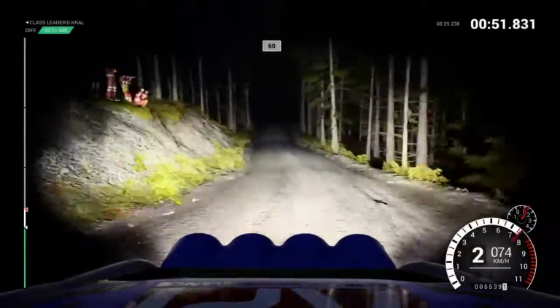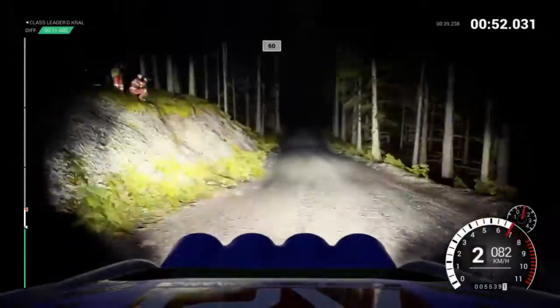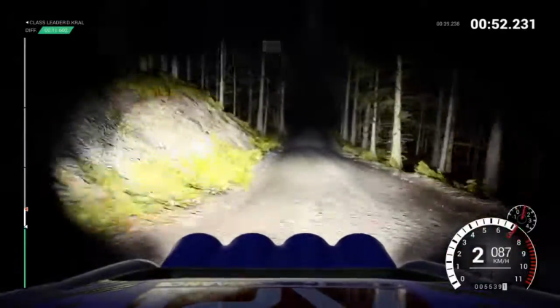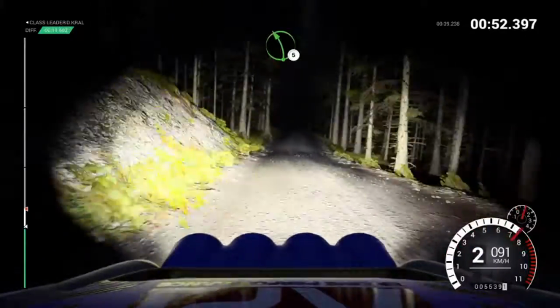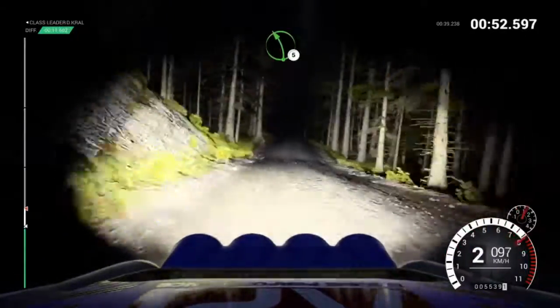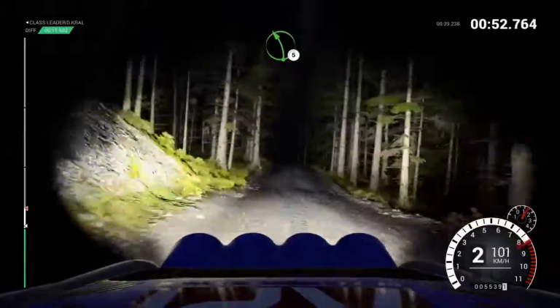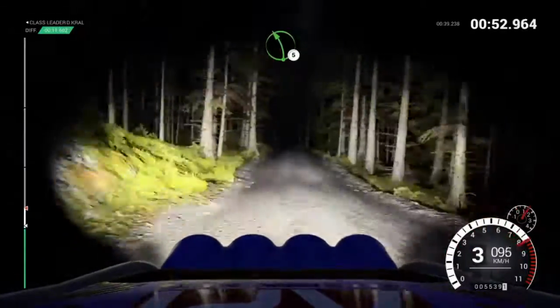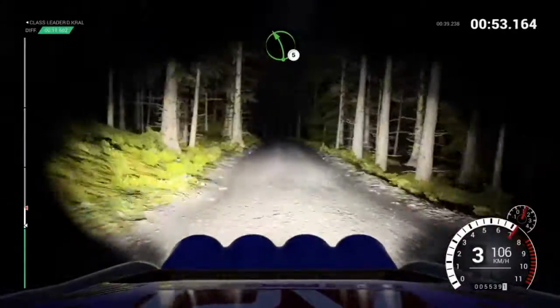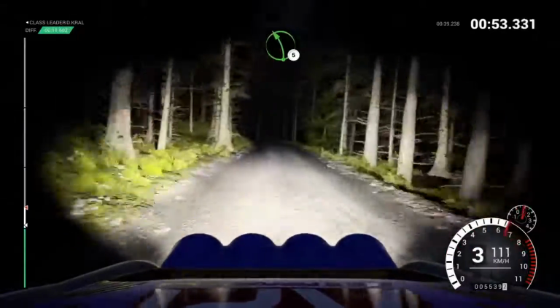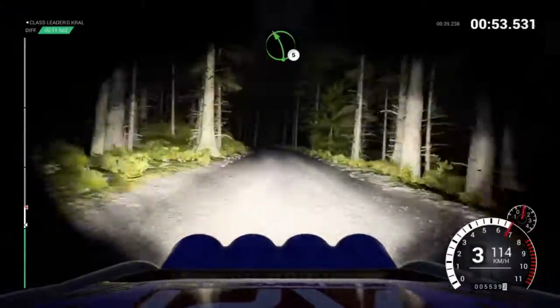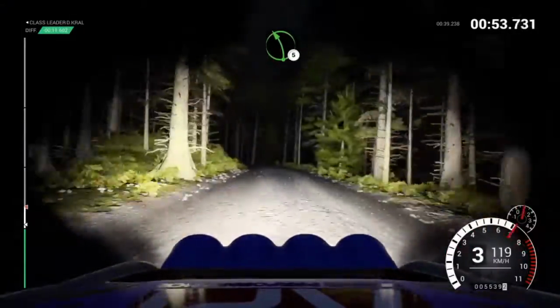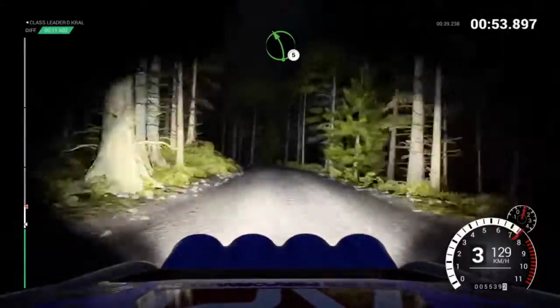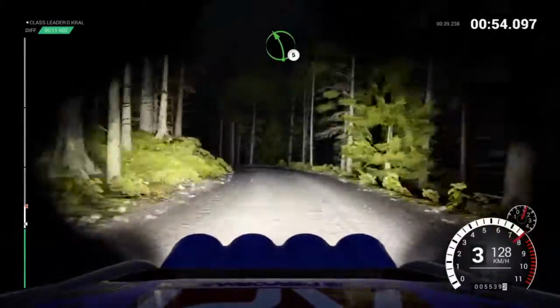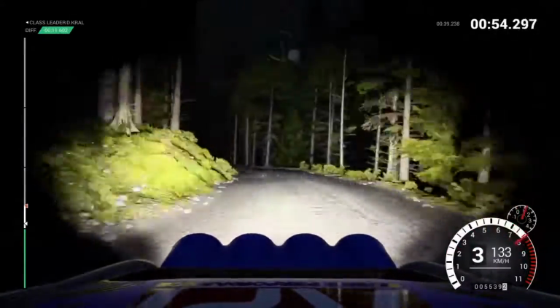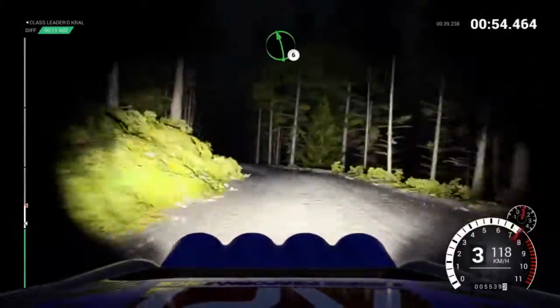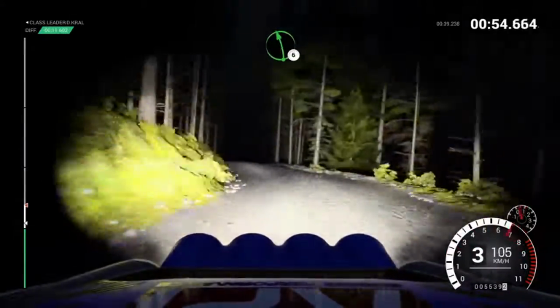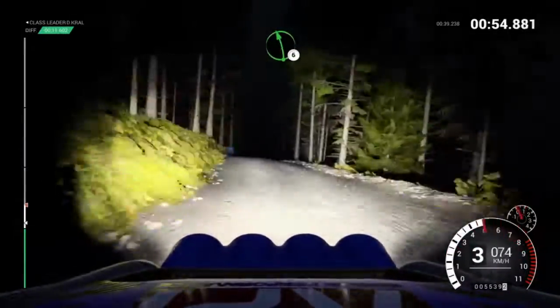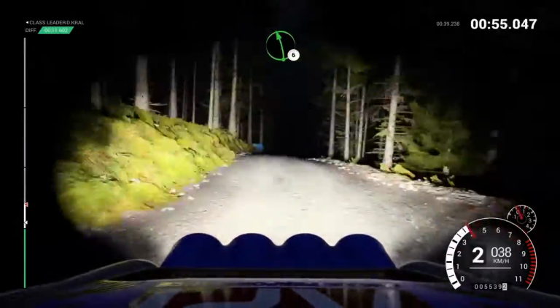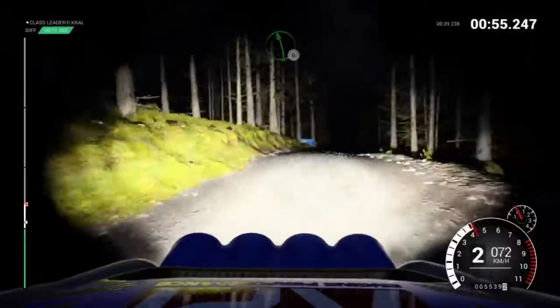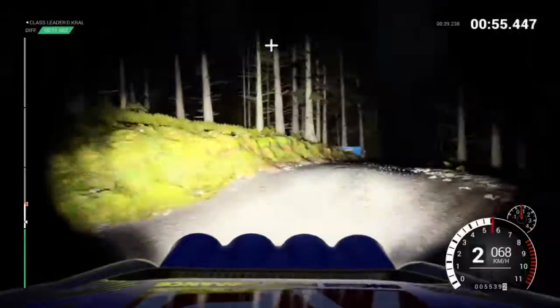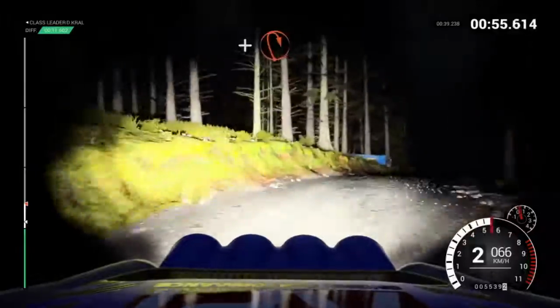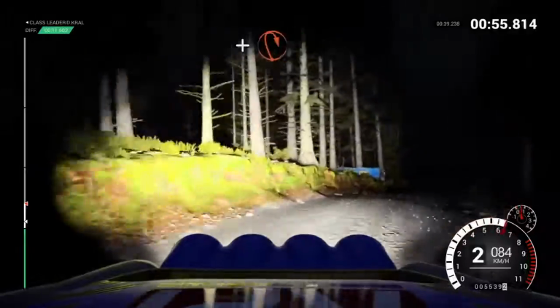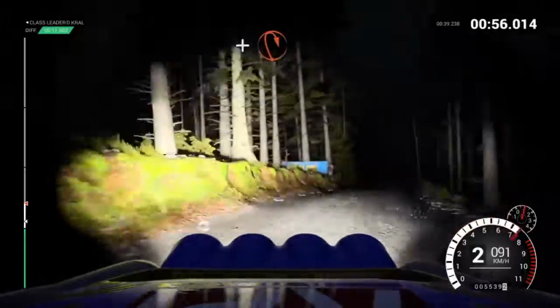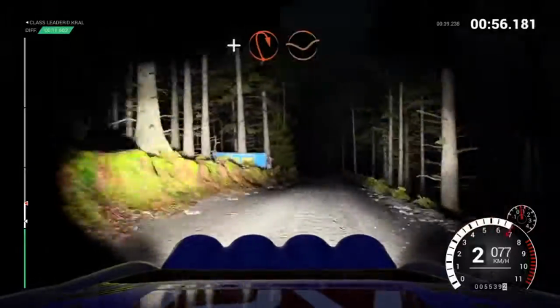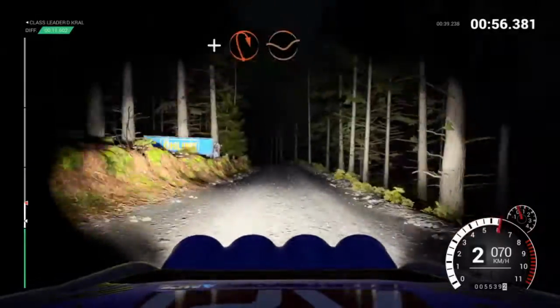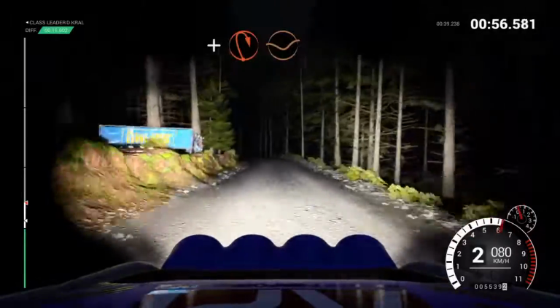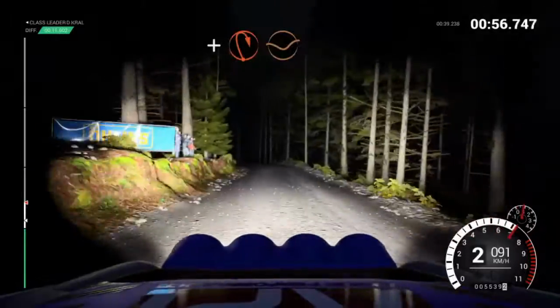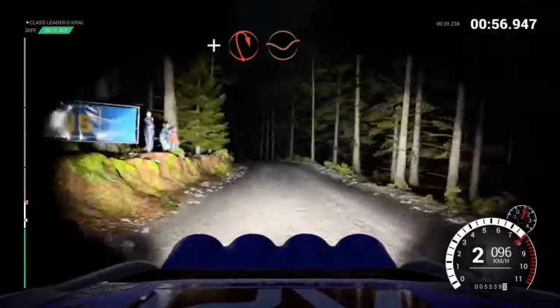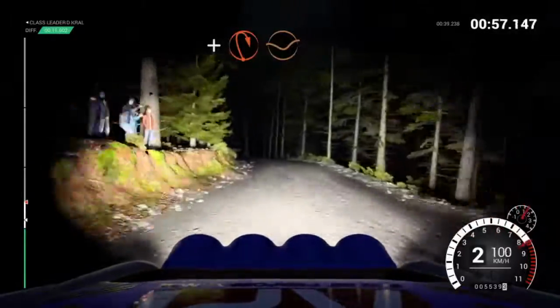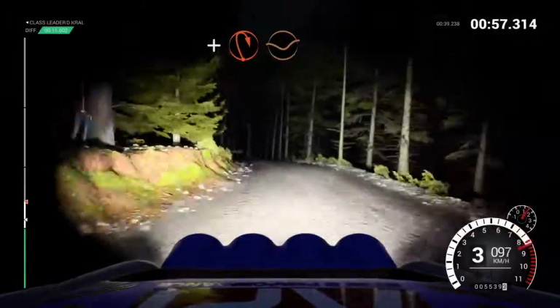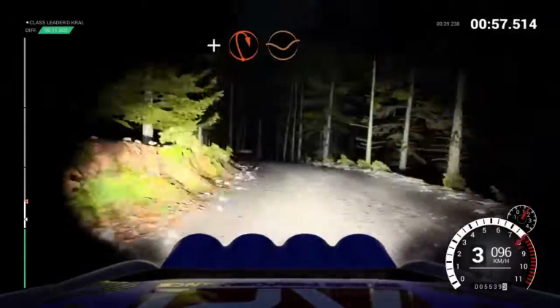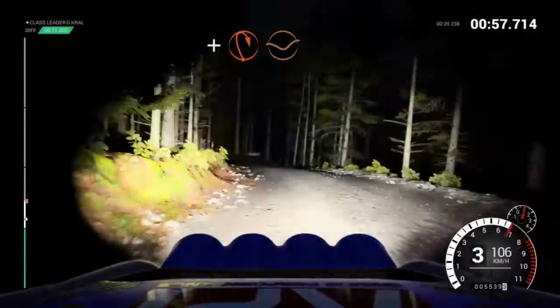Left 5, keep right, over crest, left 6, and open hairpin right, long, through dip.